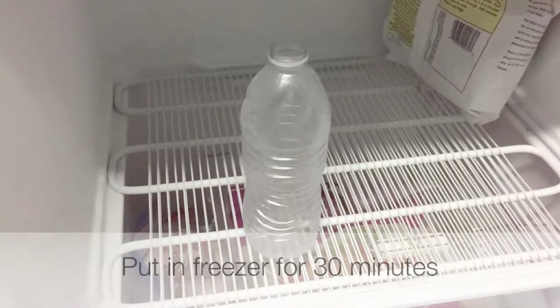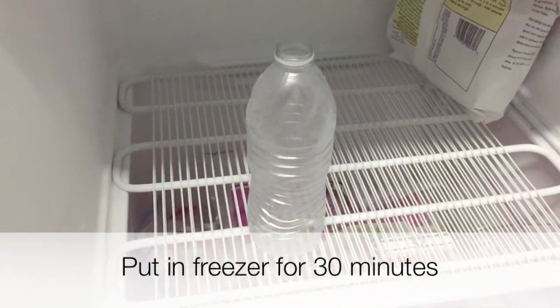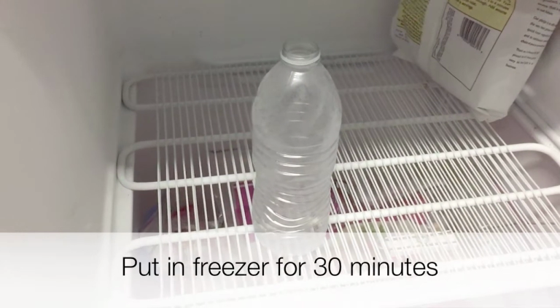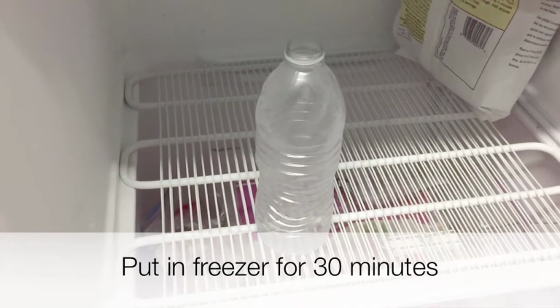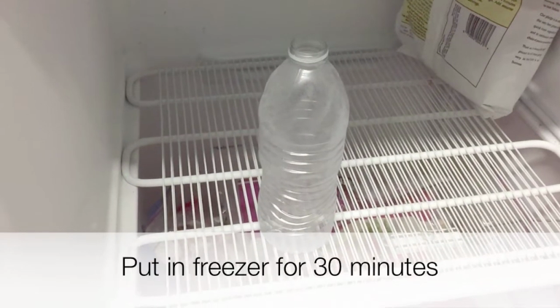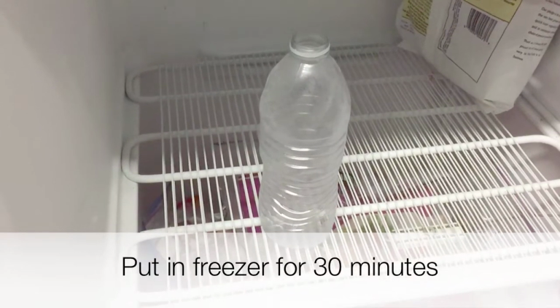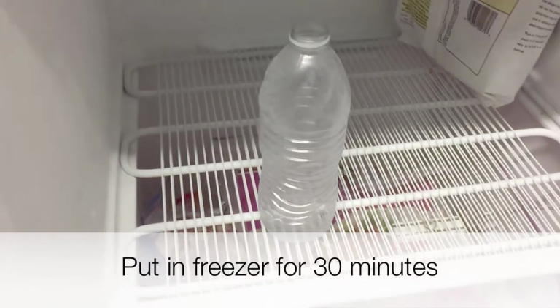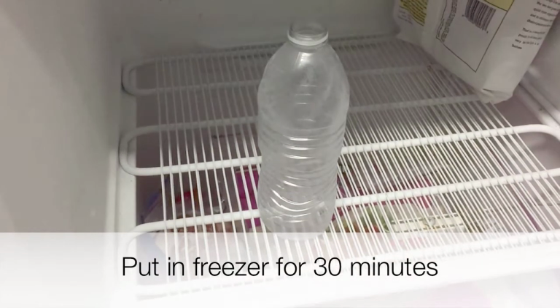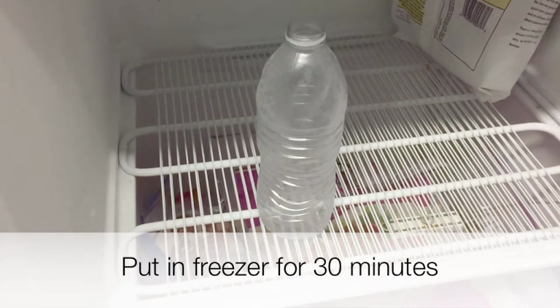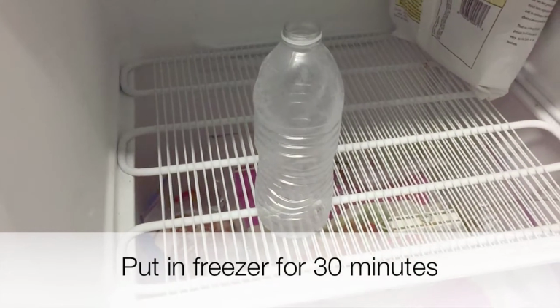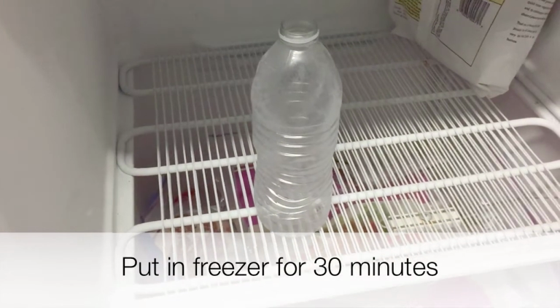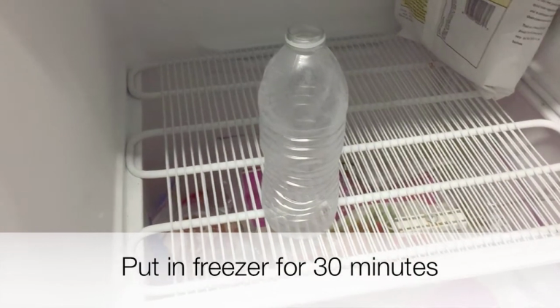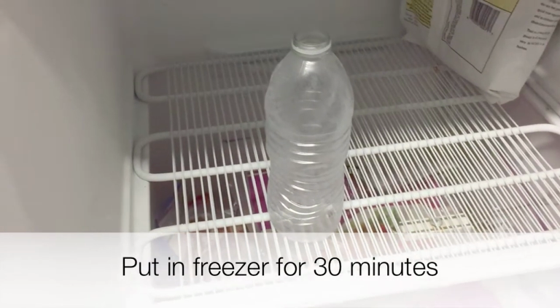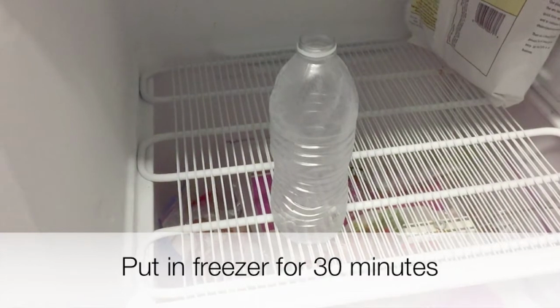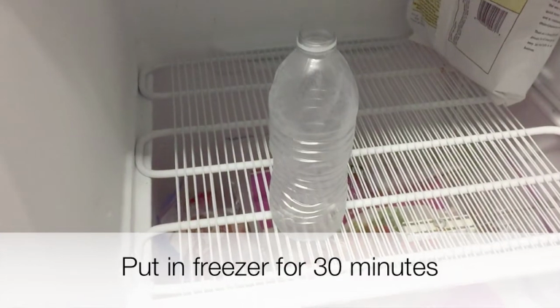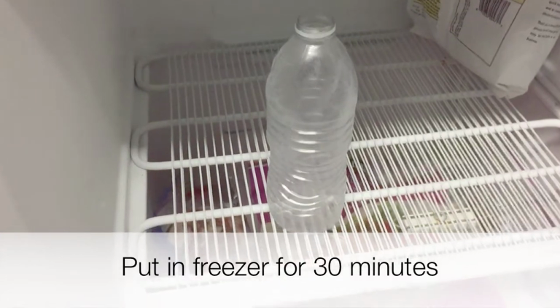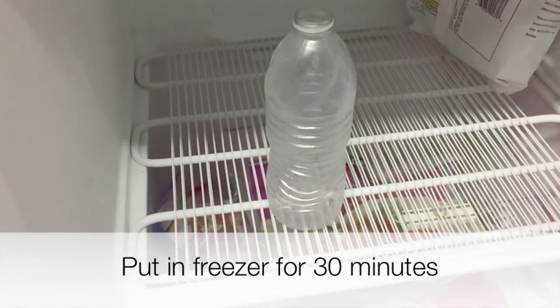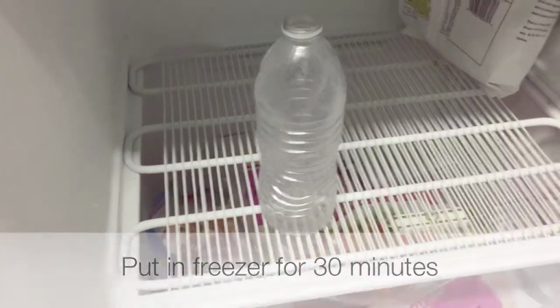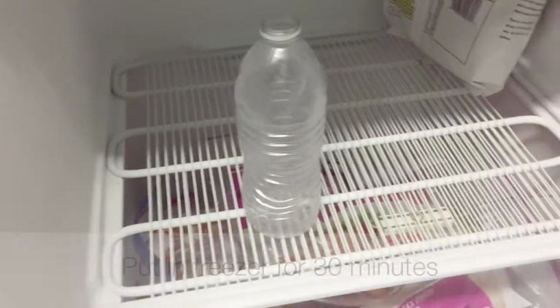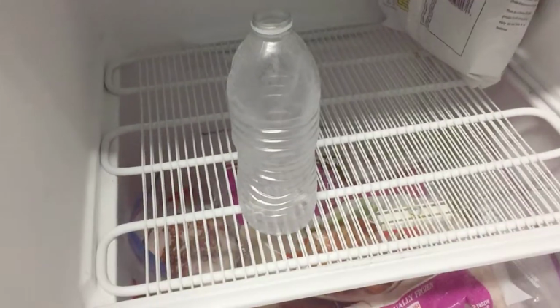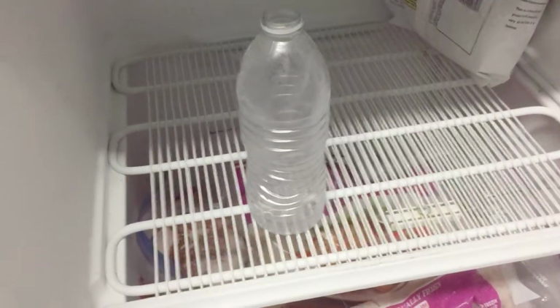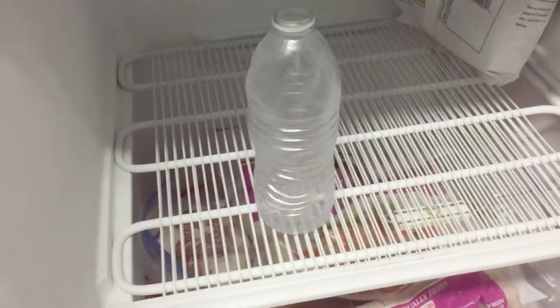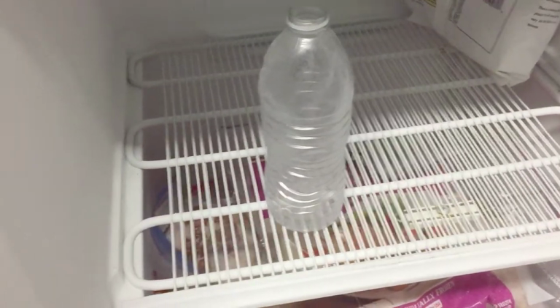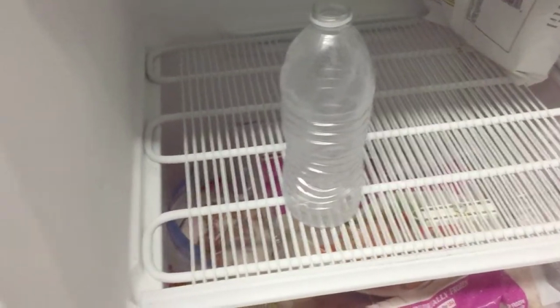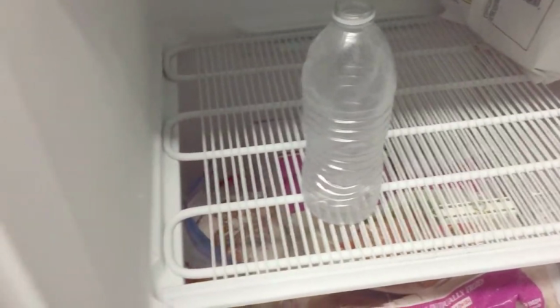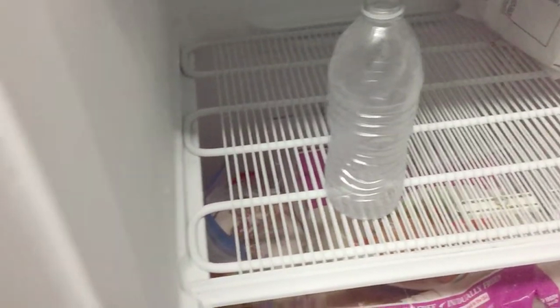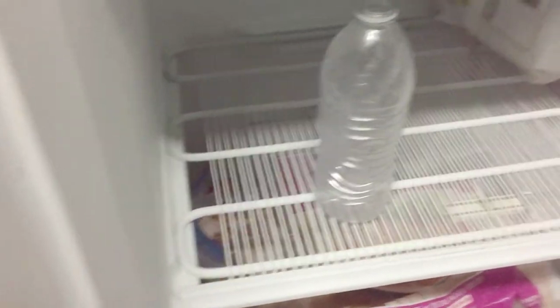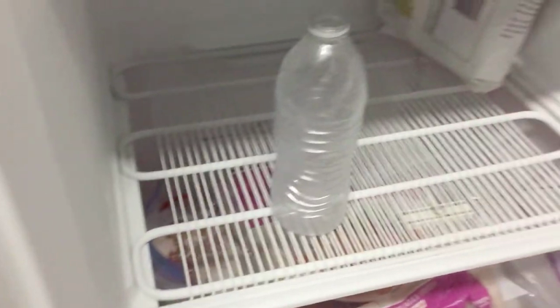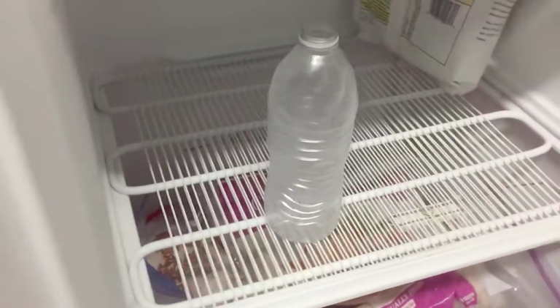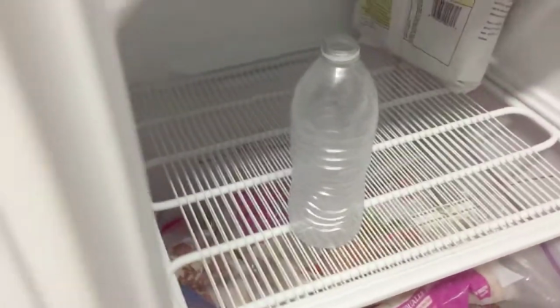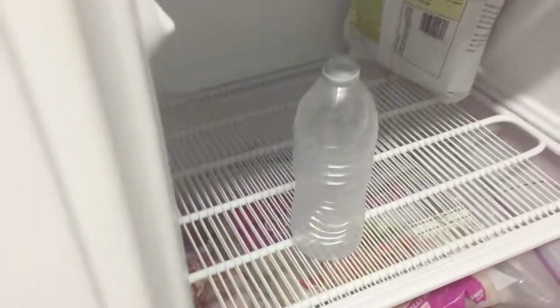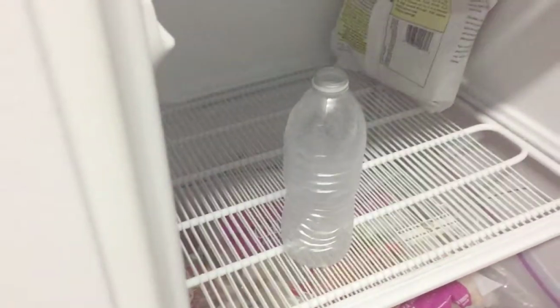Start off with your water bottle by putting a little water in it and then pouring it all out, give it a shake, and then put it in the freezer for 30 minutes.